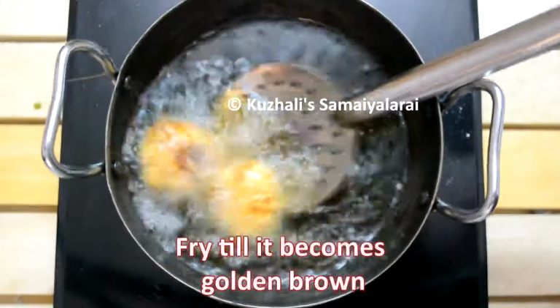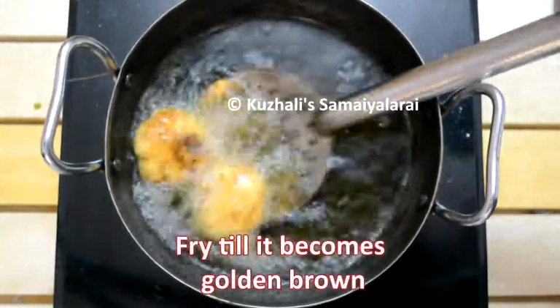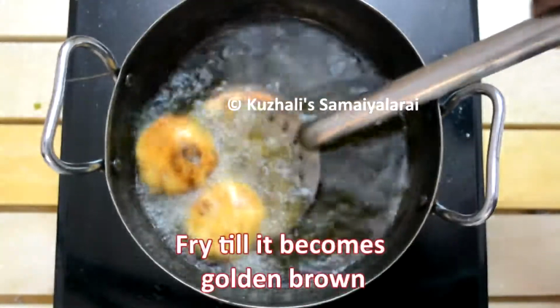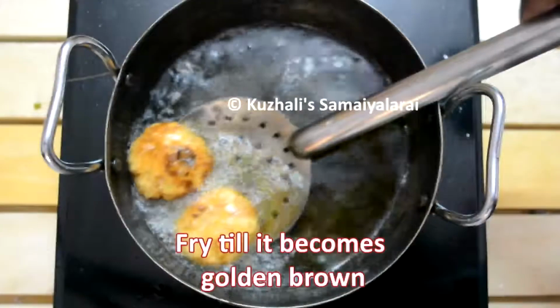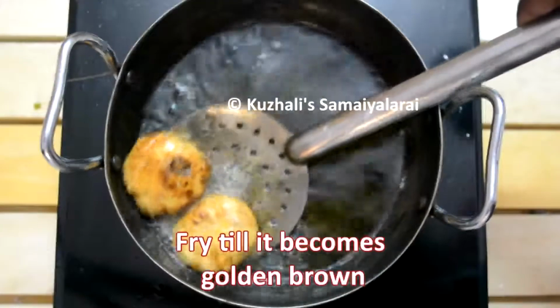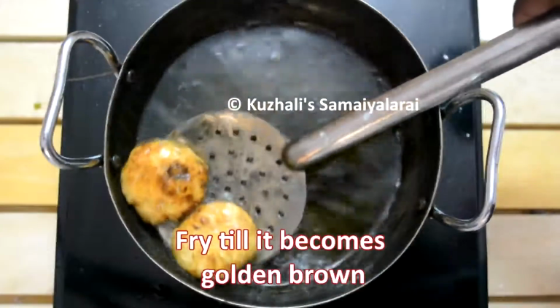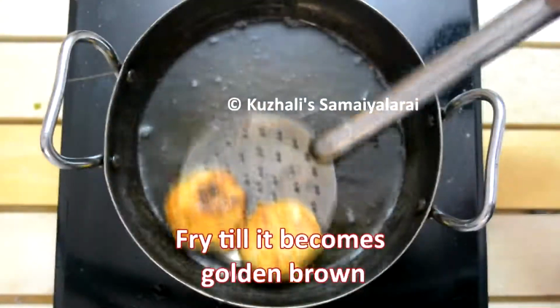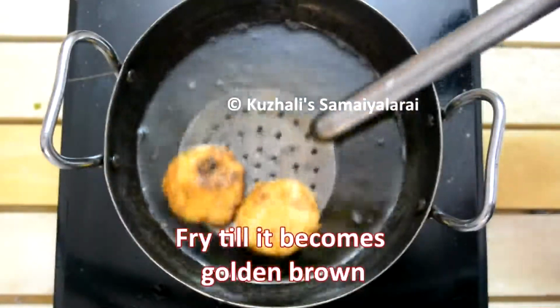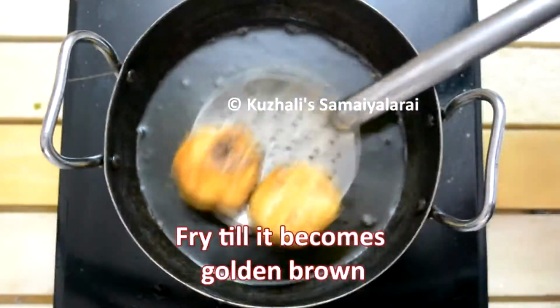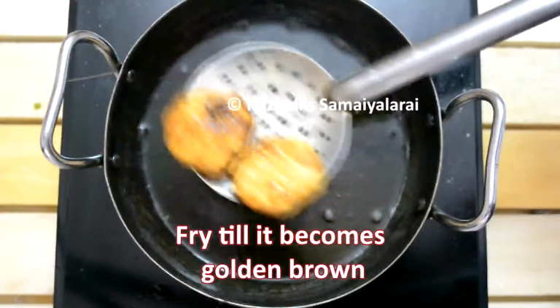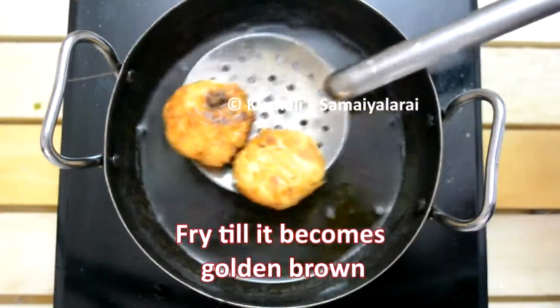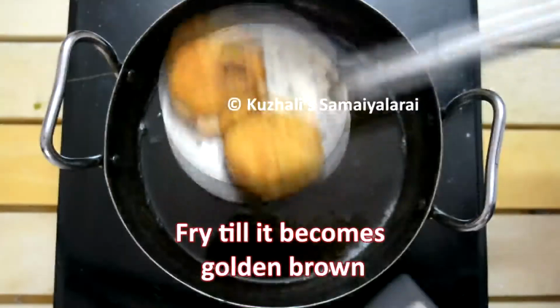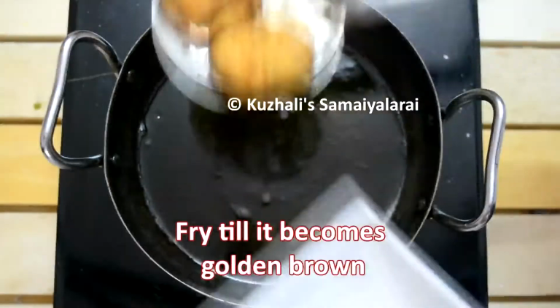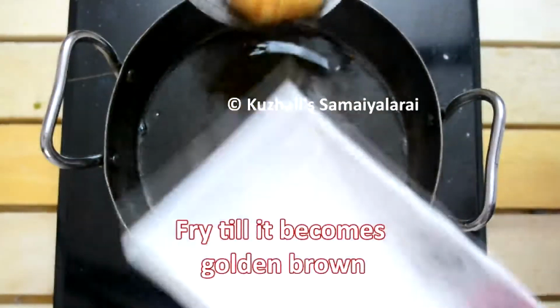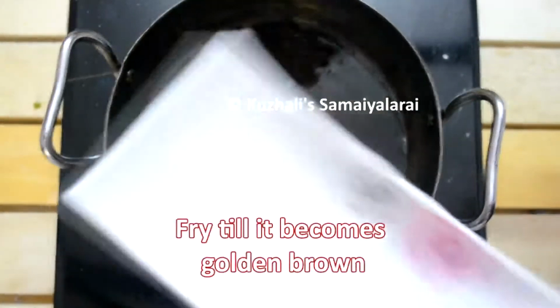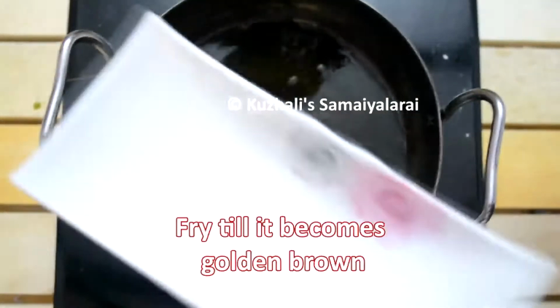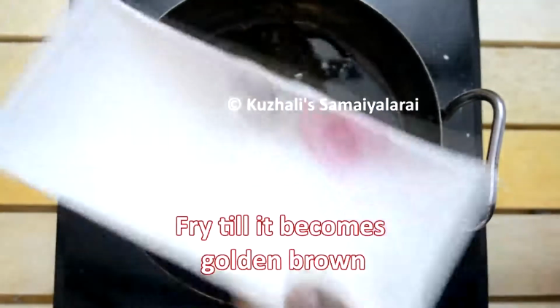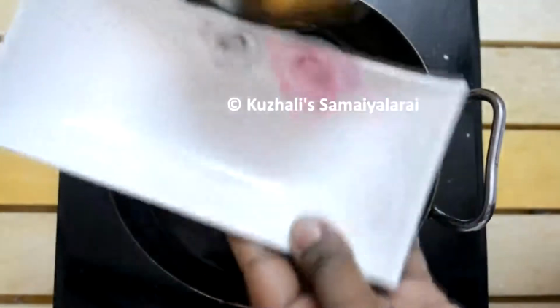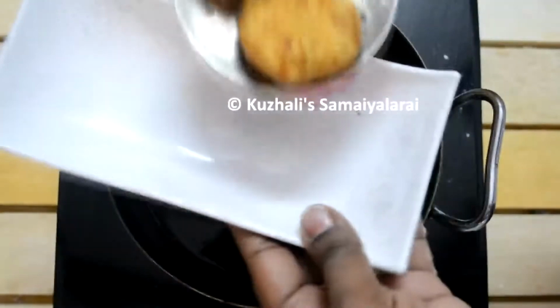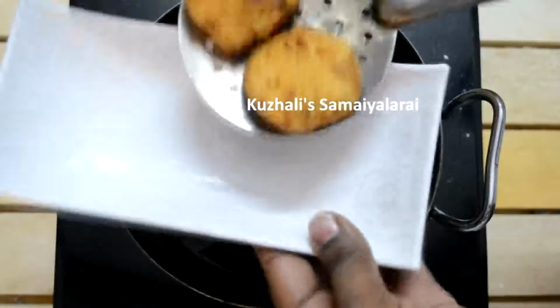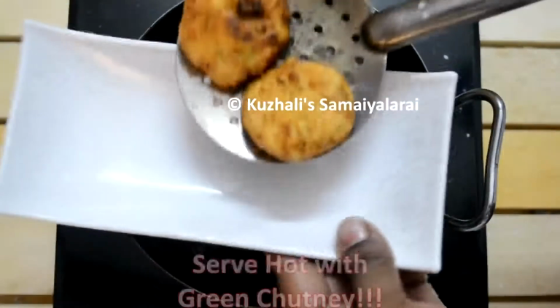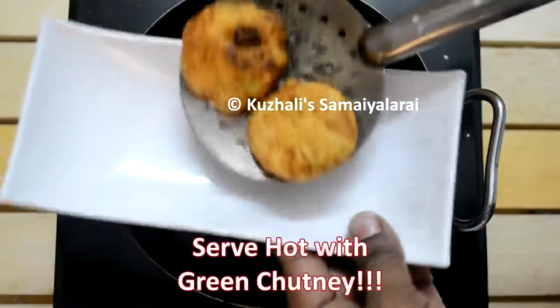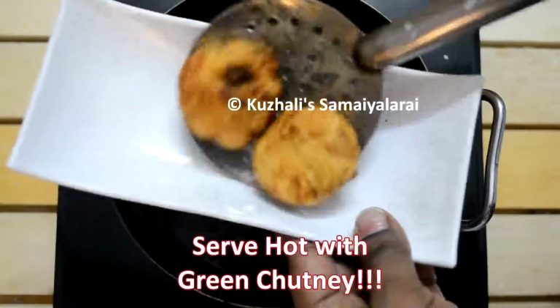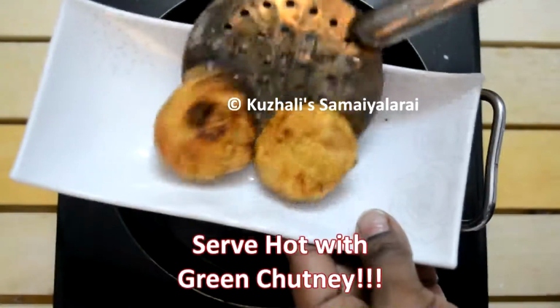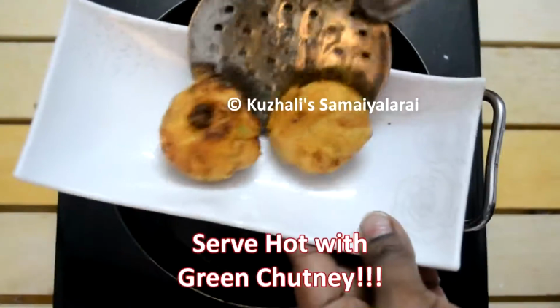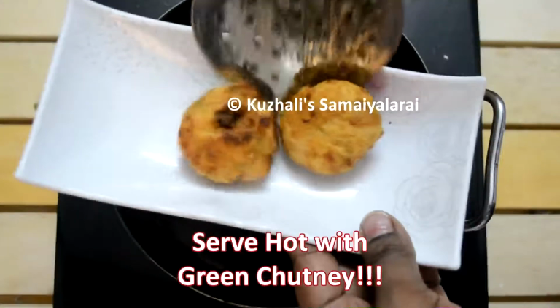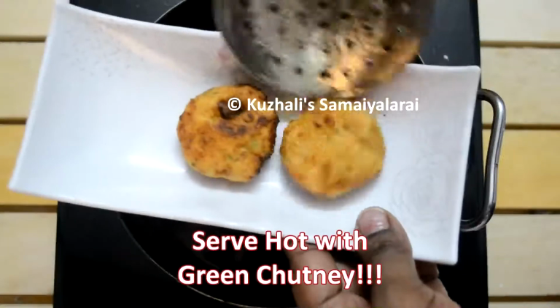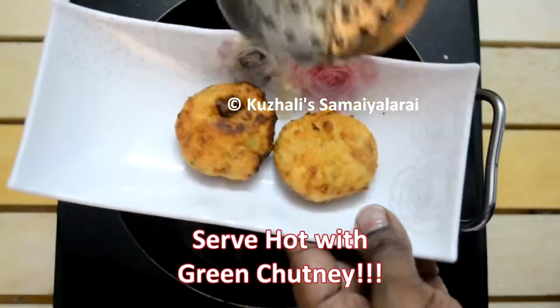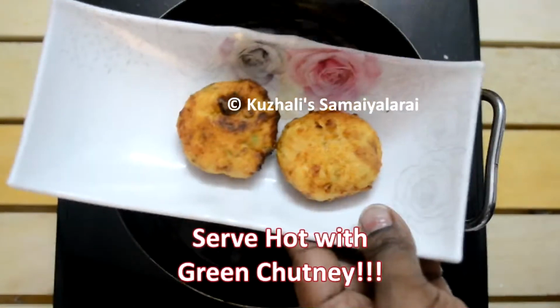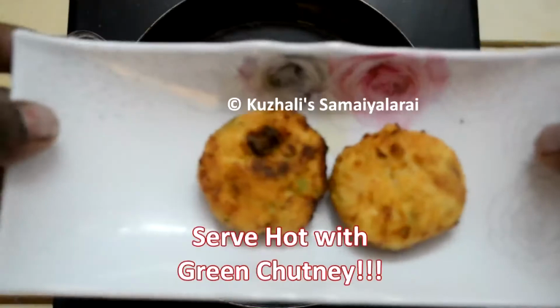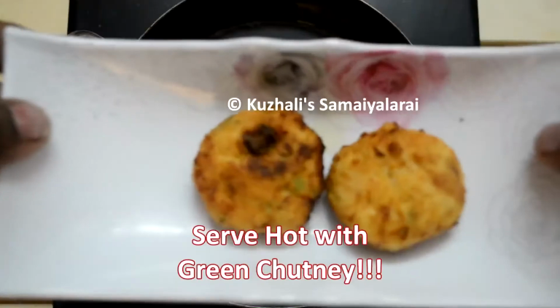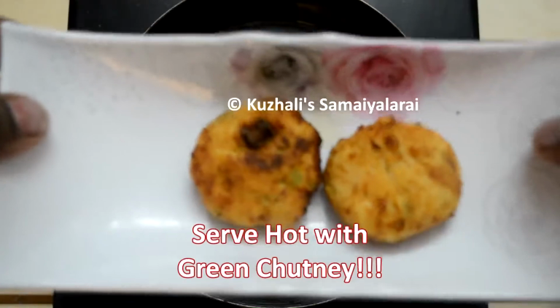Our spicy, tasty dahi kebab is ready. Please try this recipe and tell me how it turned out for you.